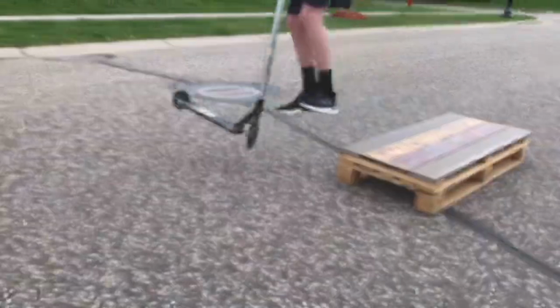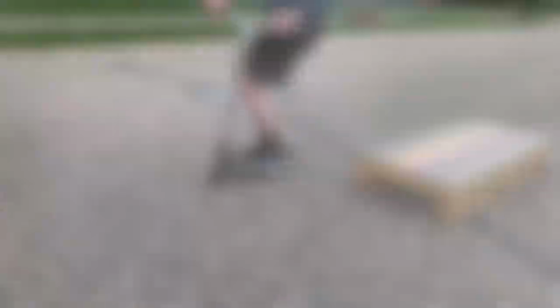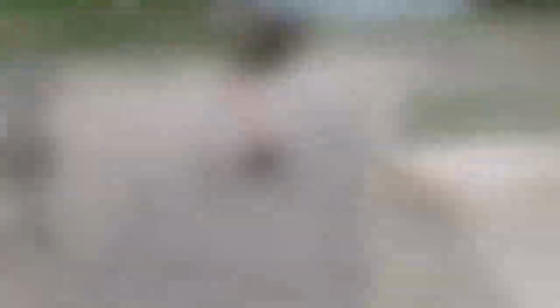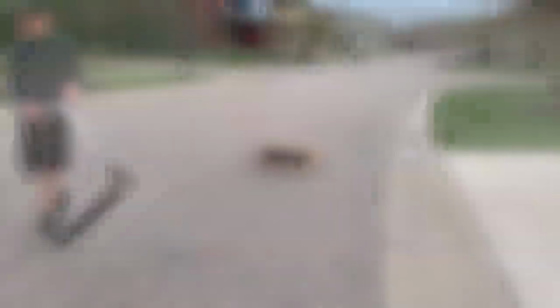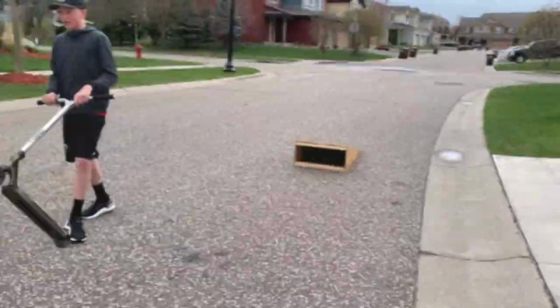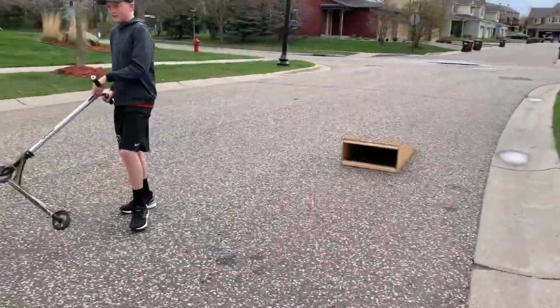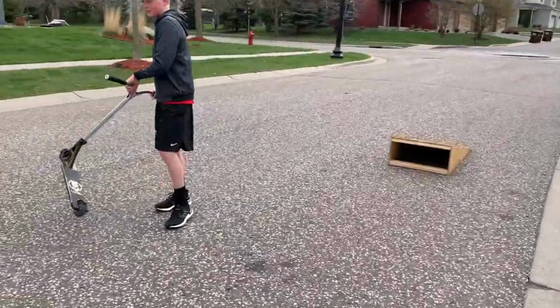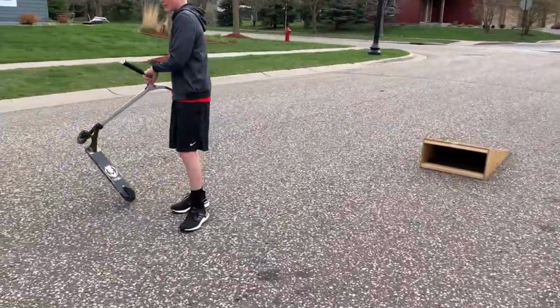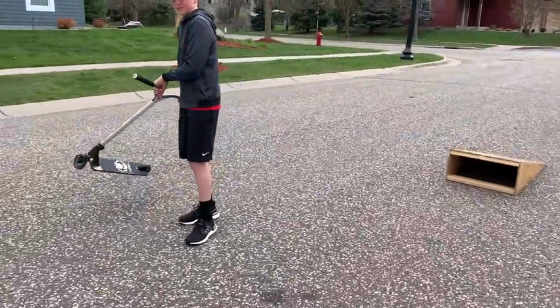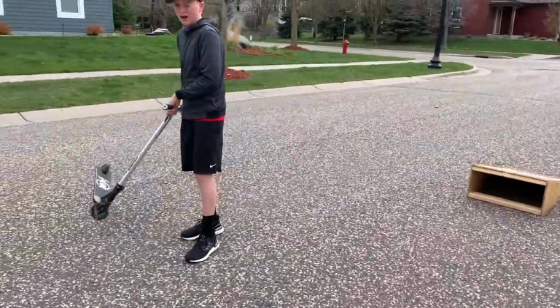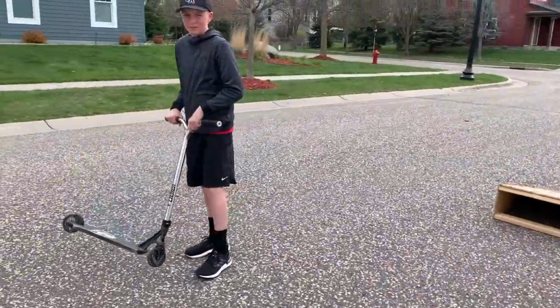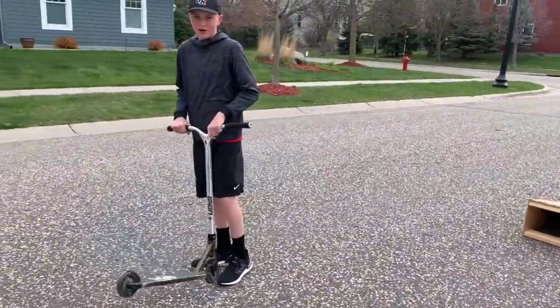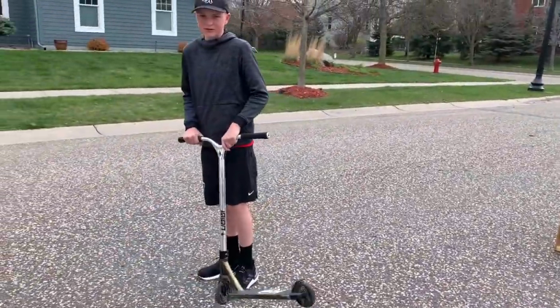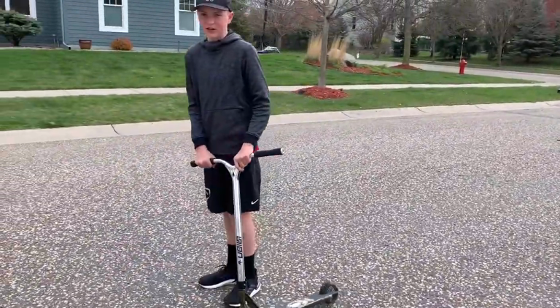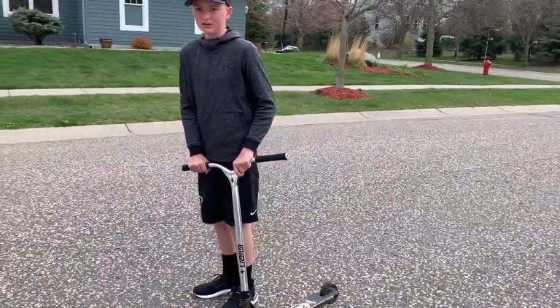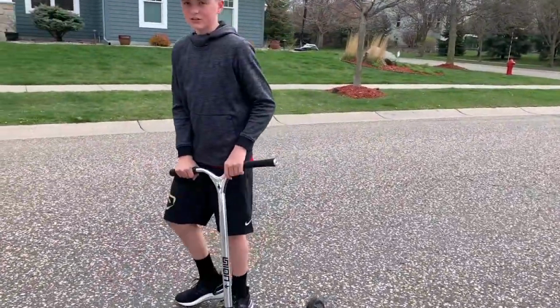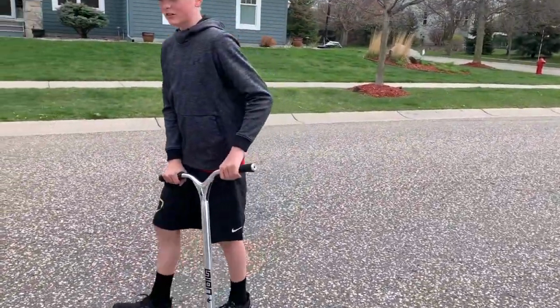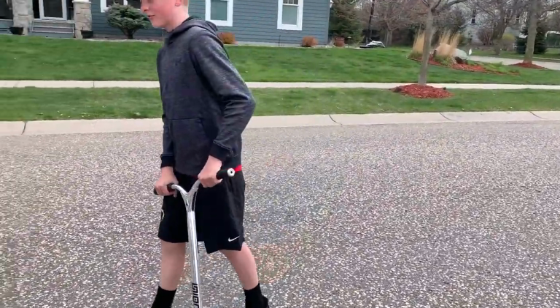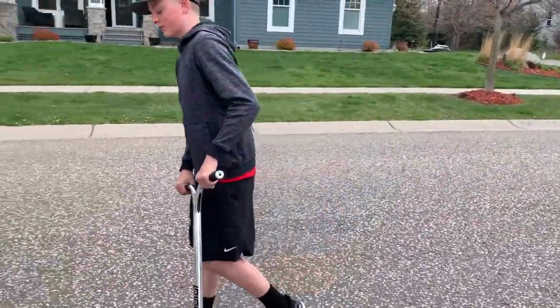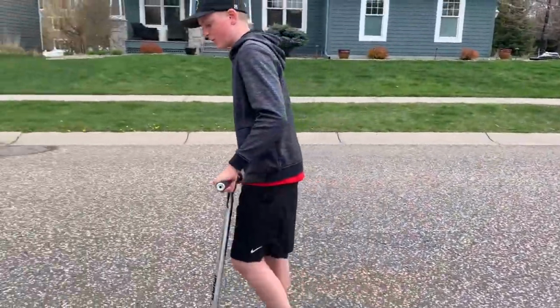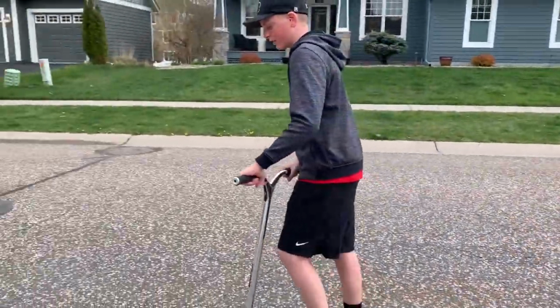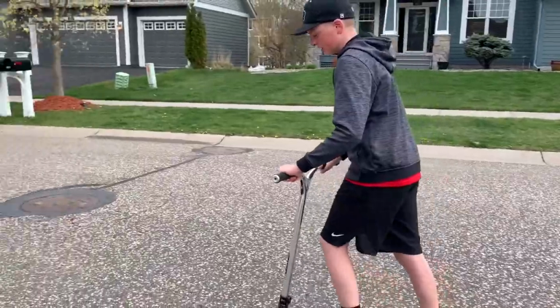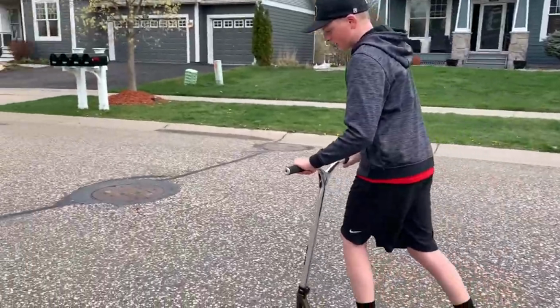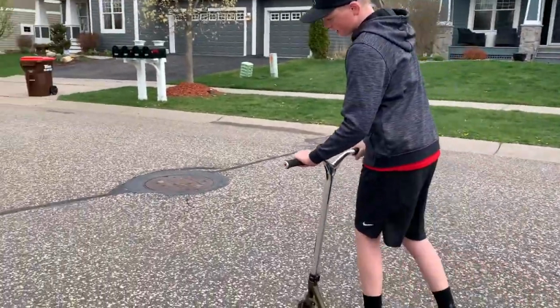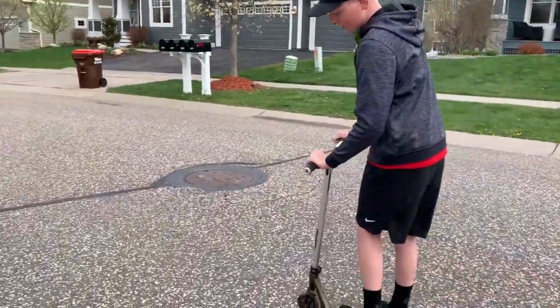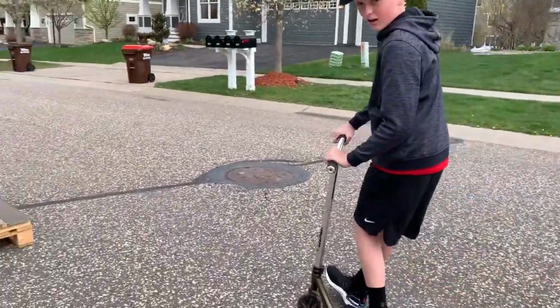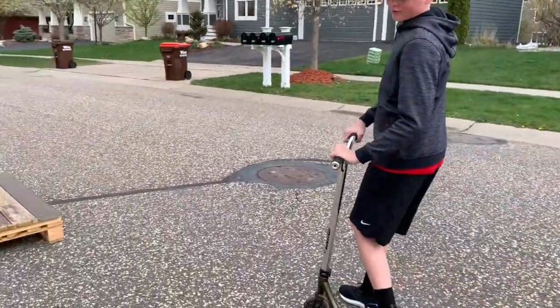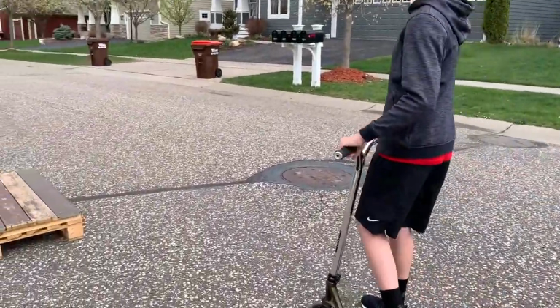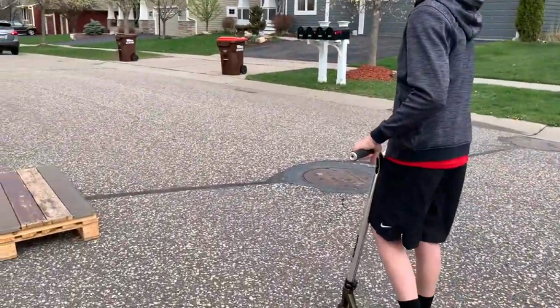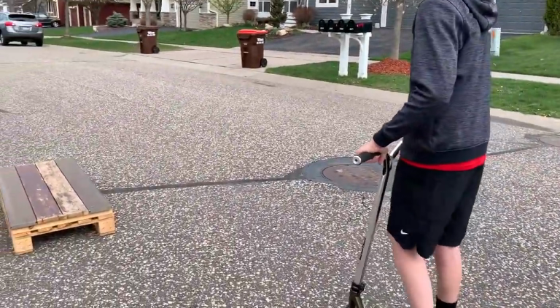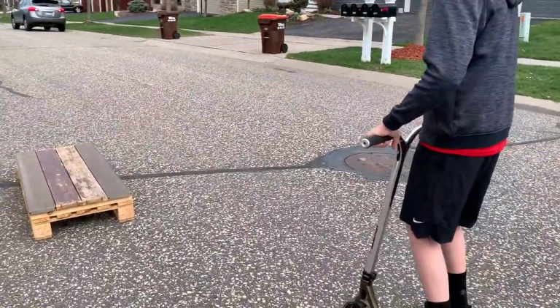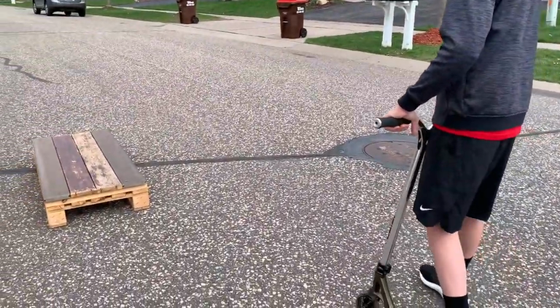I'm going to try and teach you guys some combos. The first one is a feeble 180.